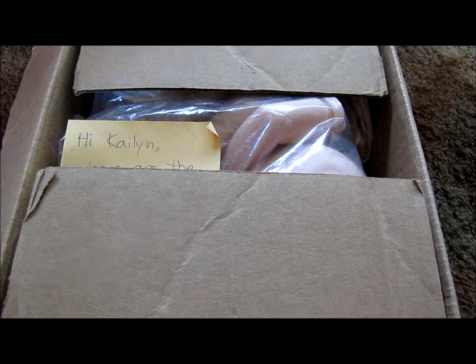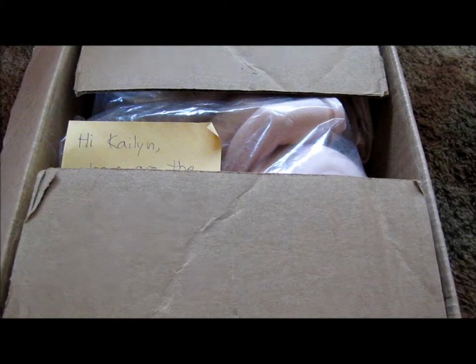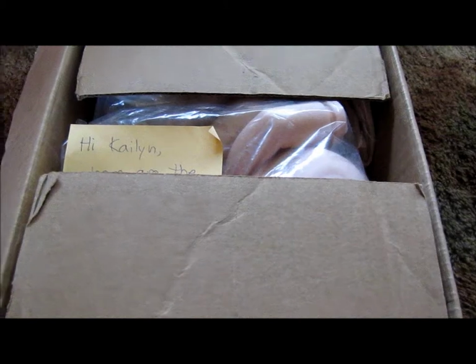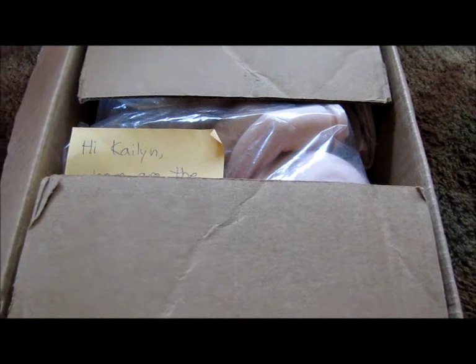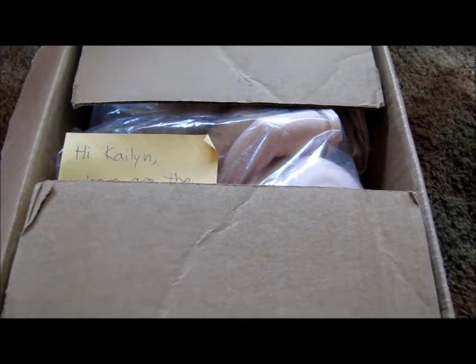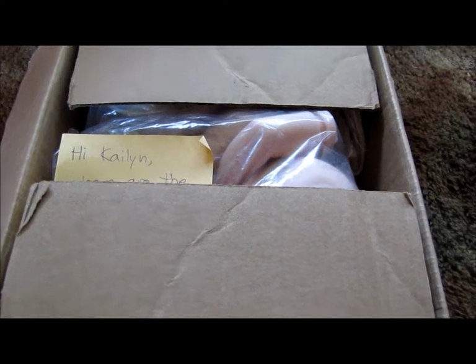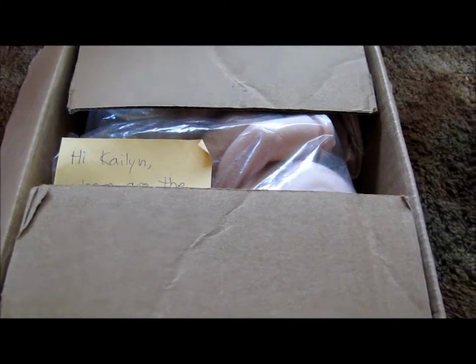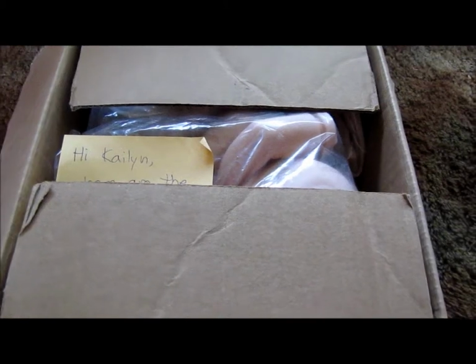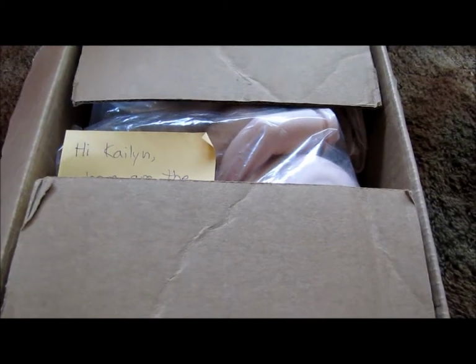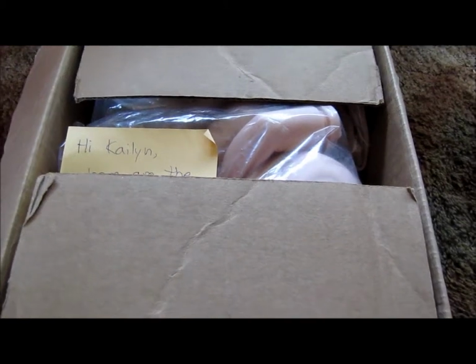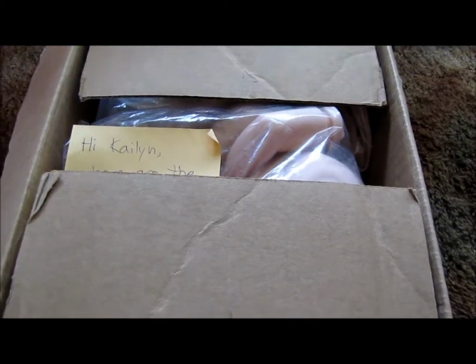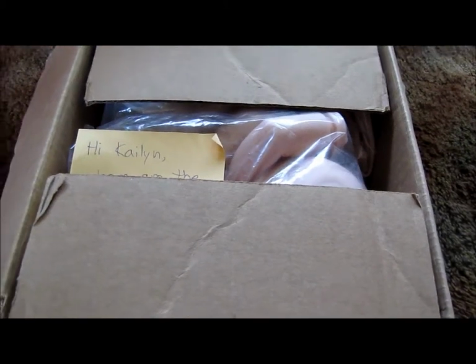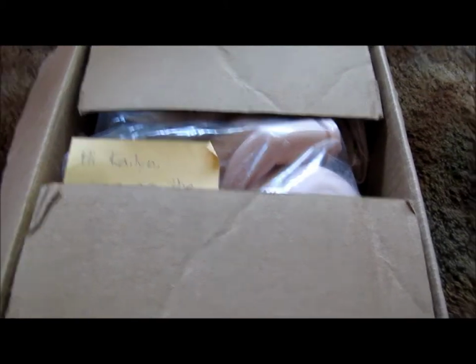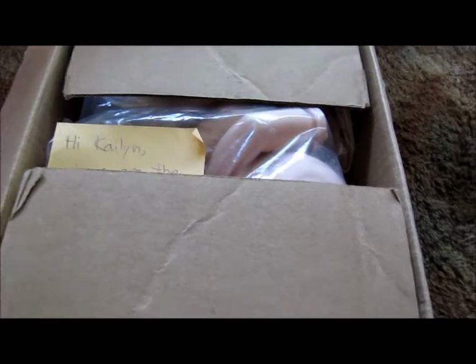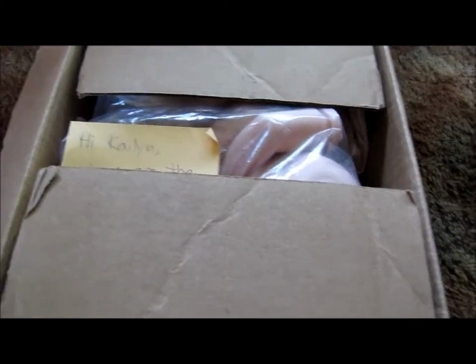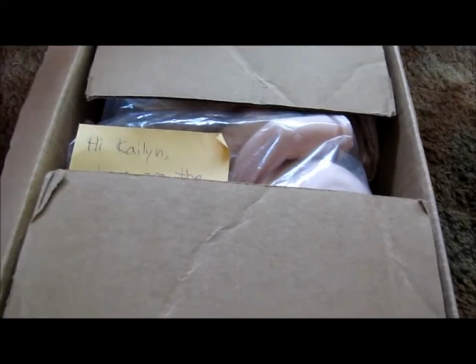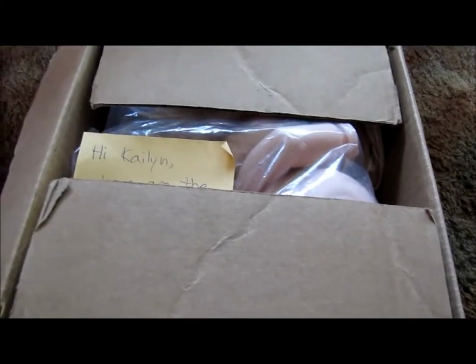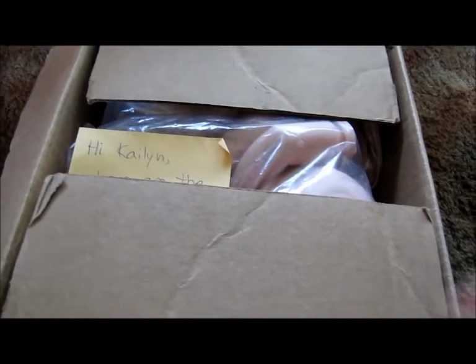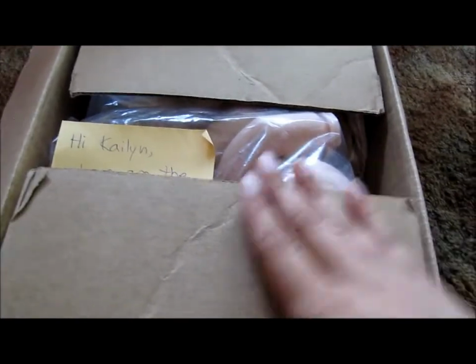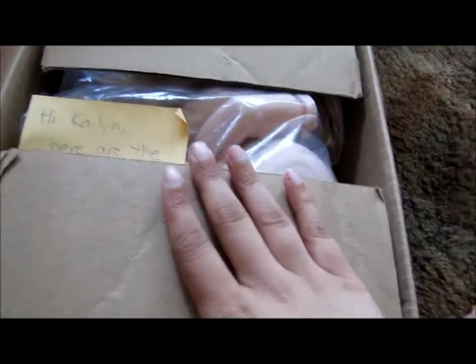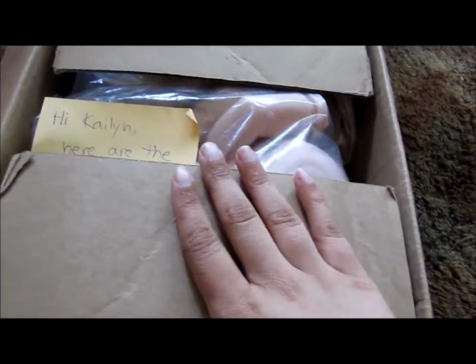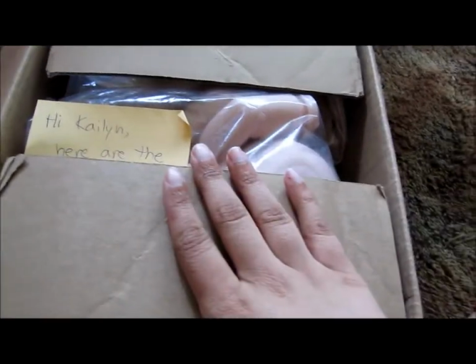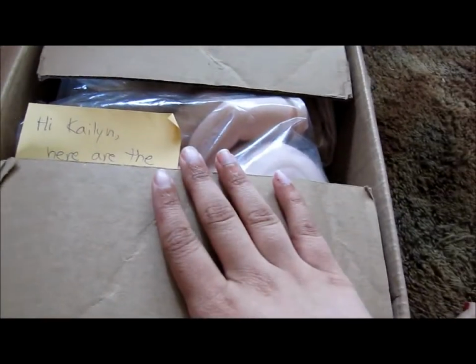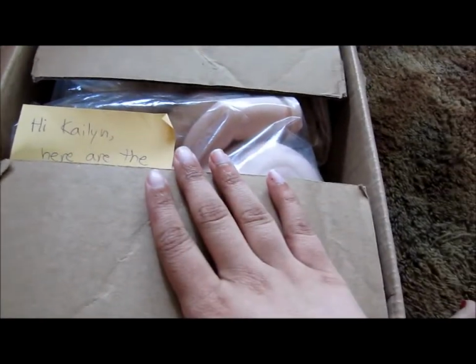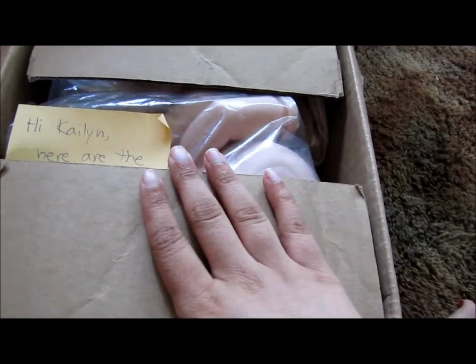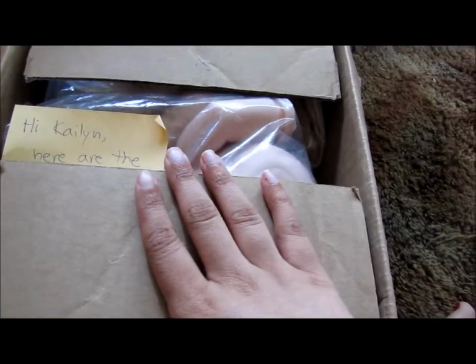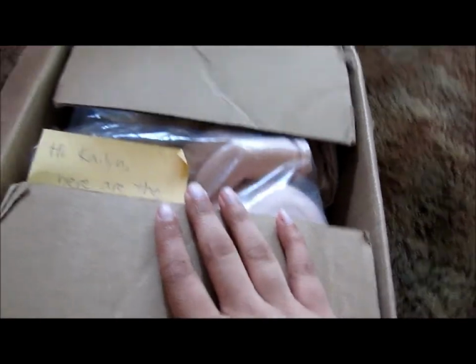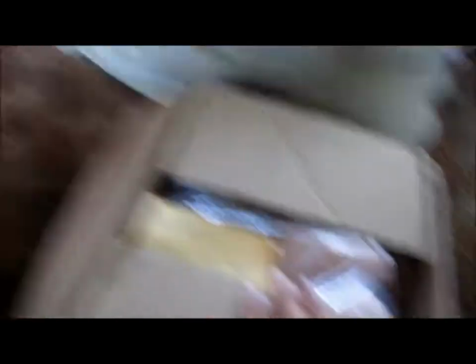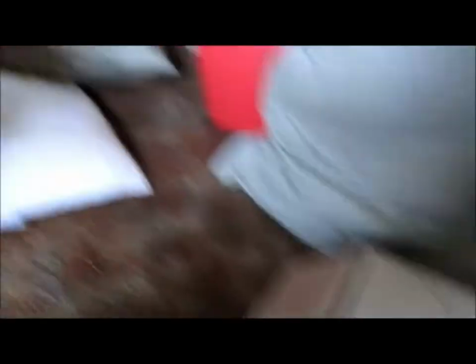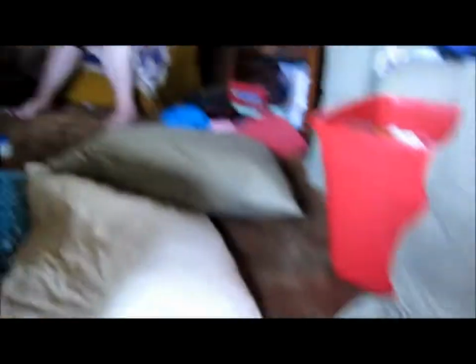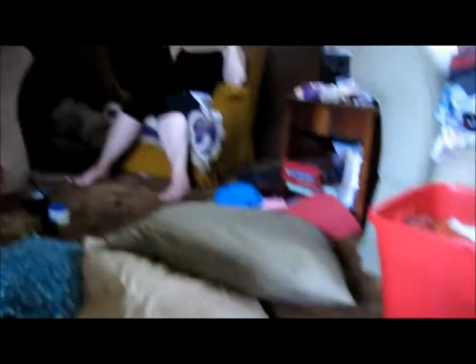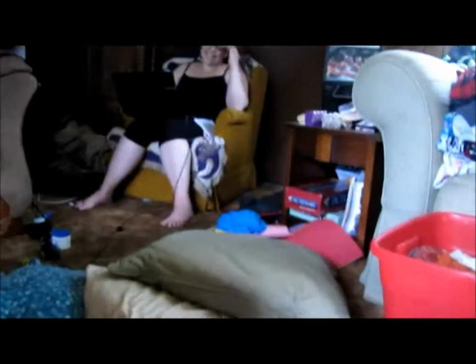Hi guys, so I have a box opening today. It is part of a trade. We're with Destiny.